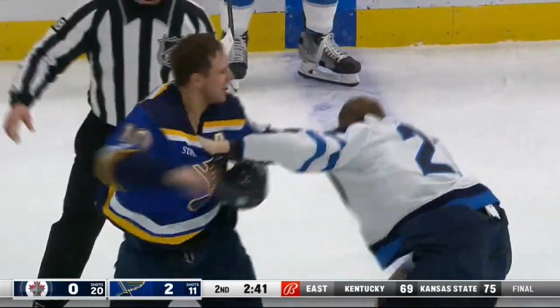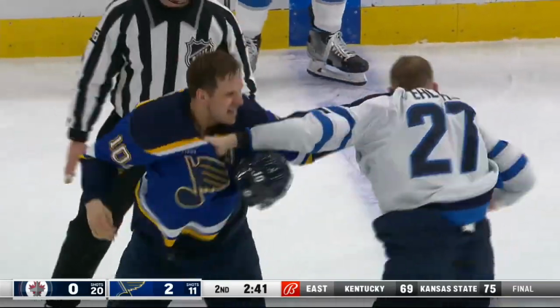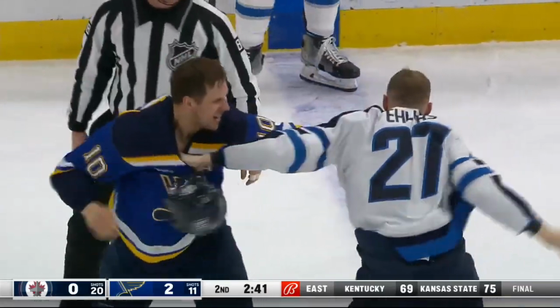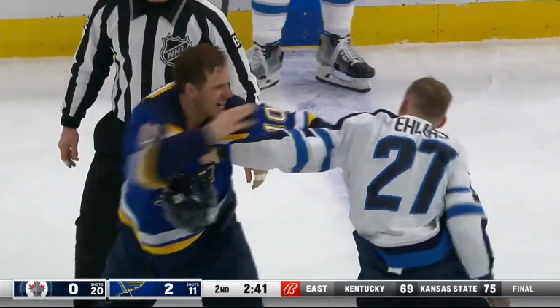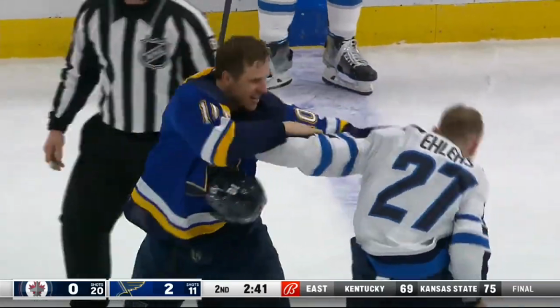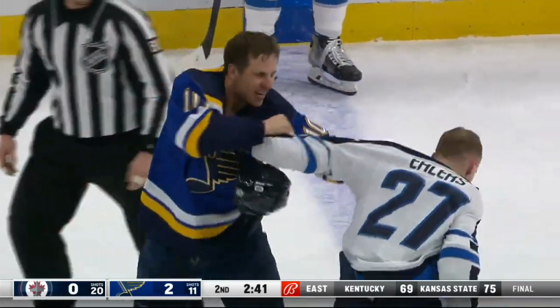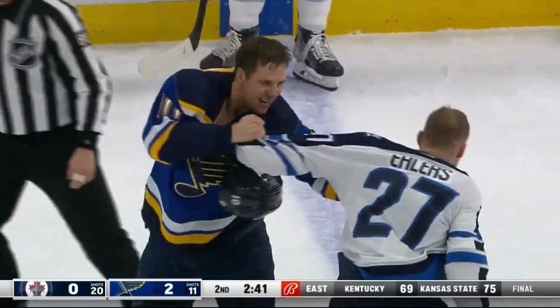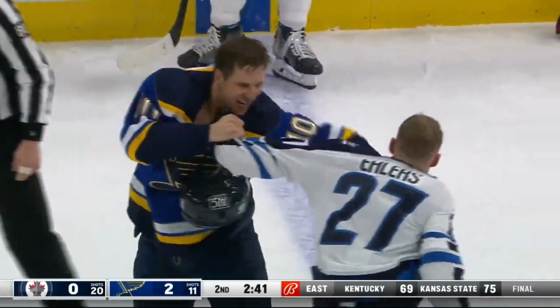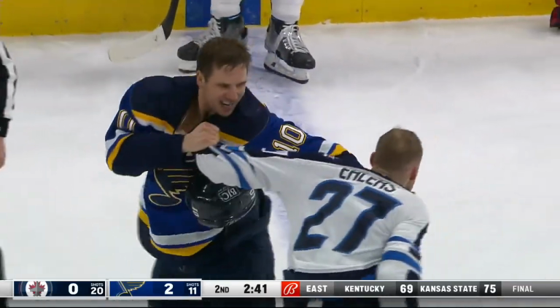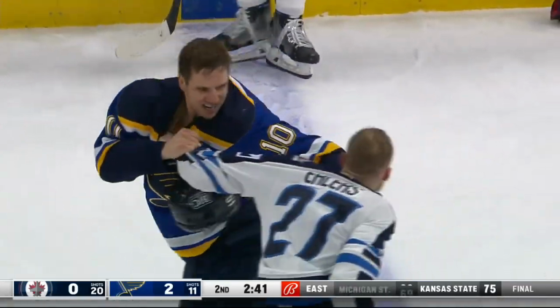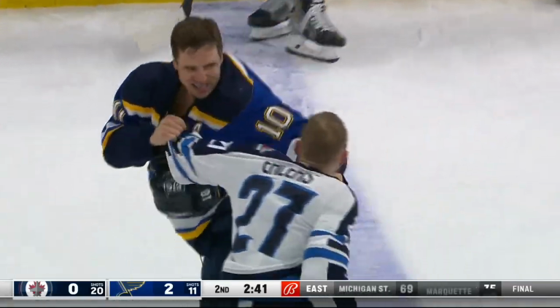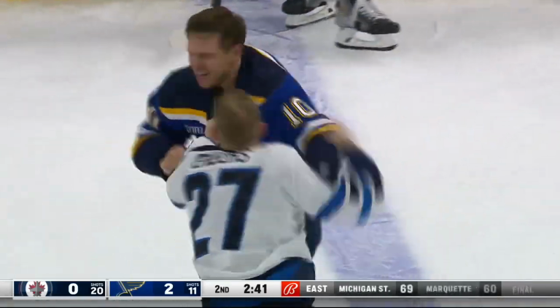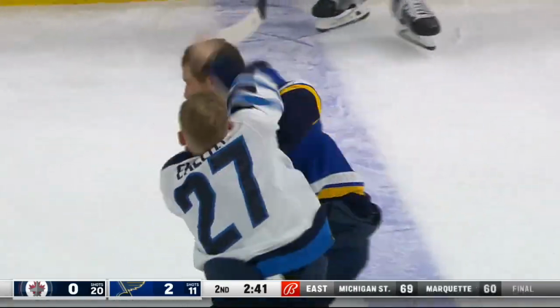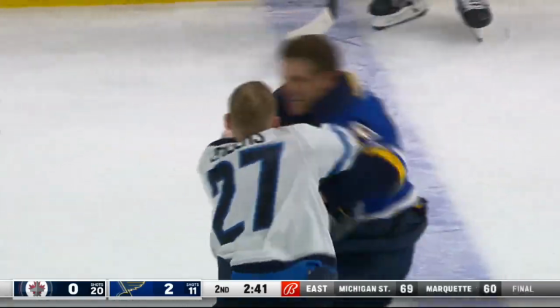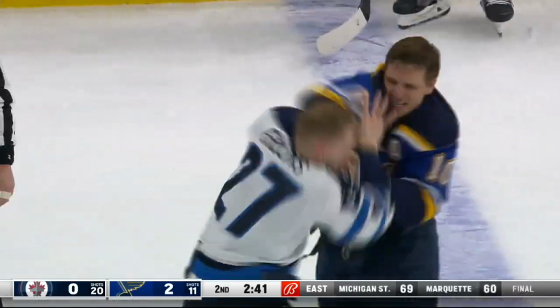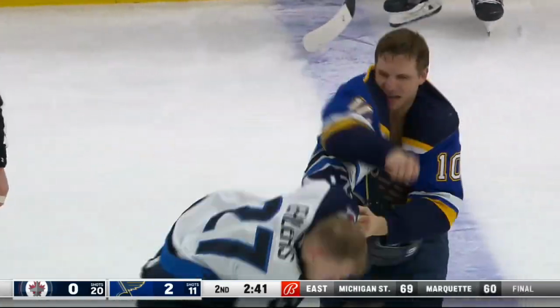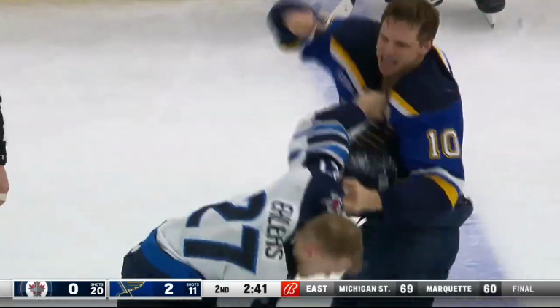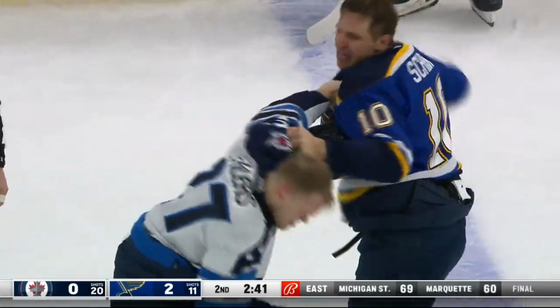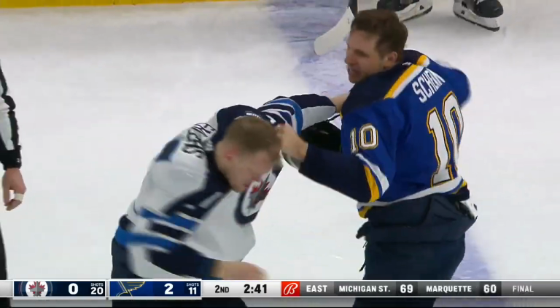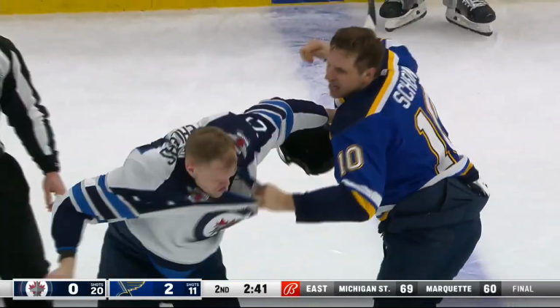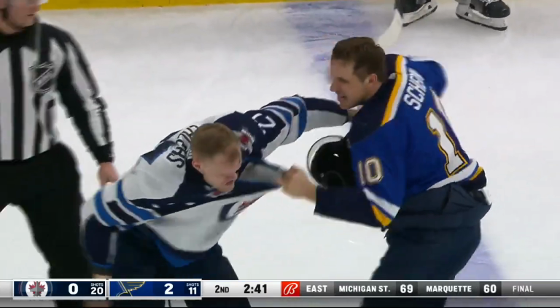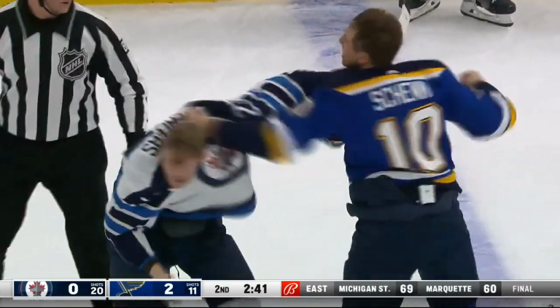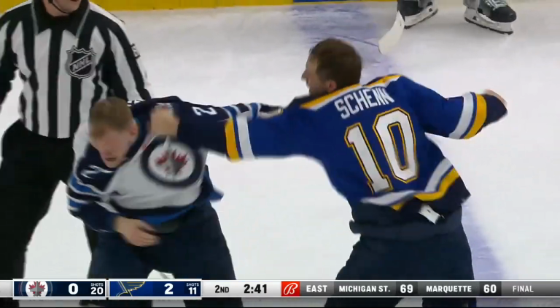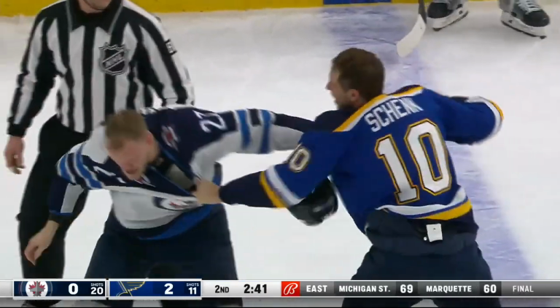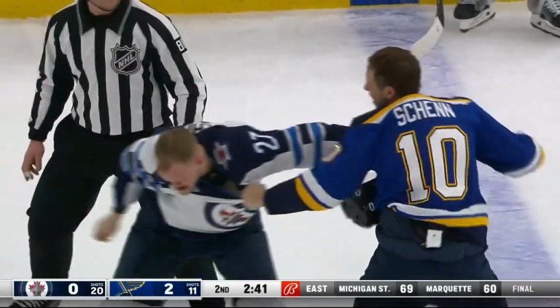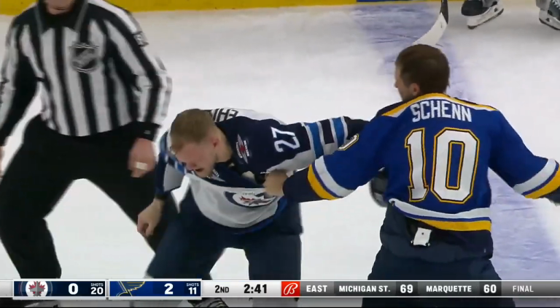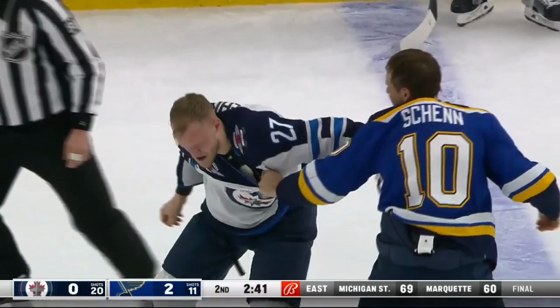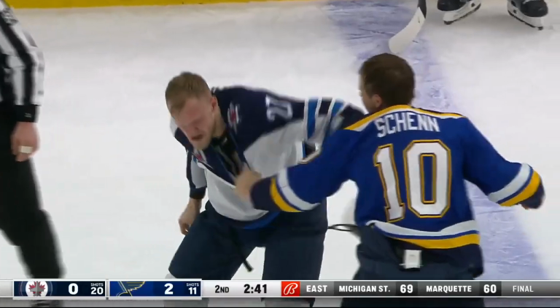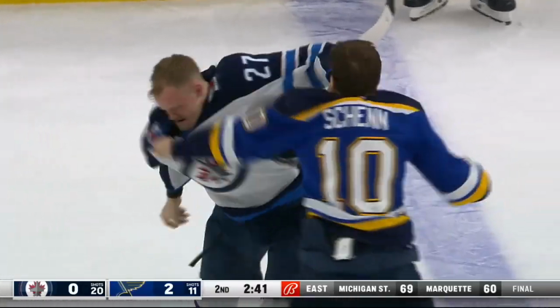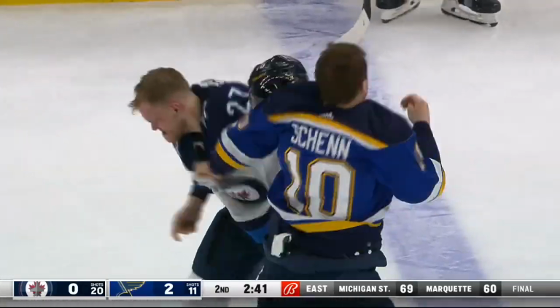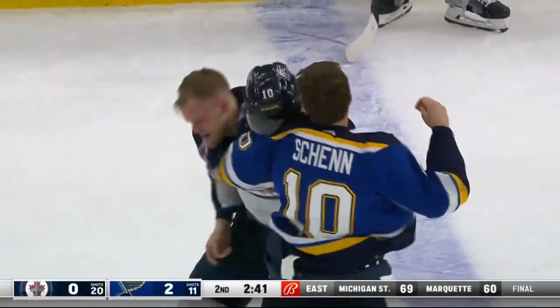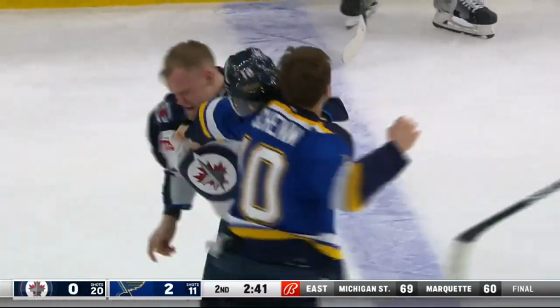Shen, two to the face of Ehlers. Another one. Jabs with the left.